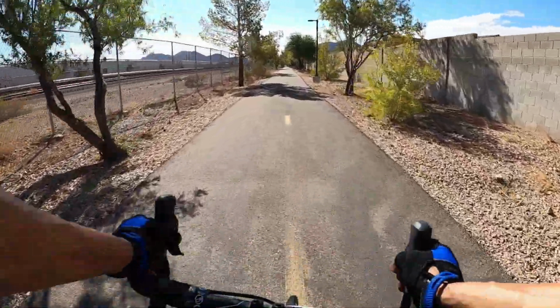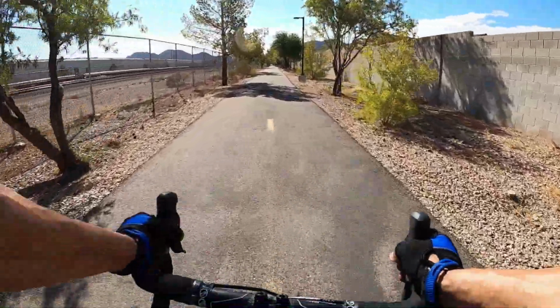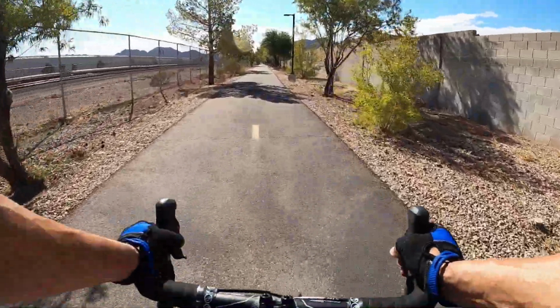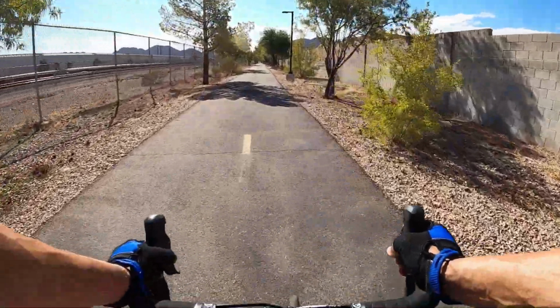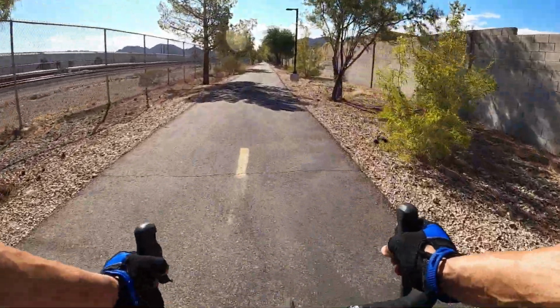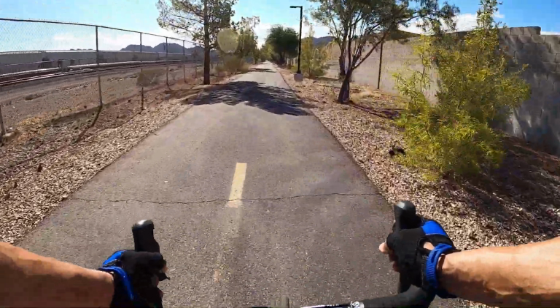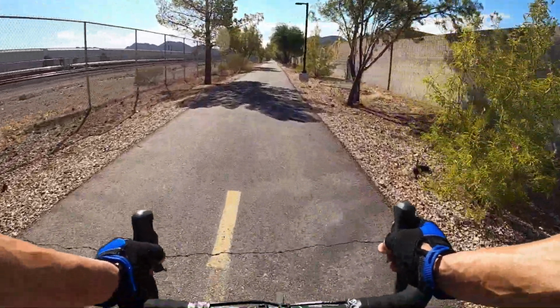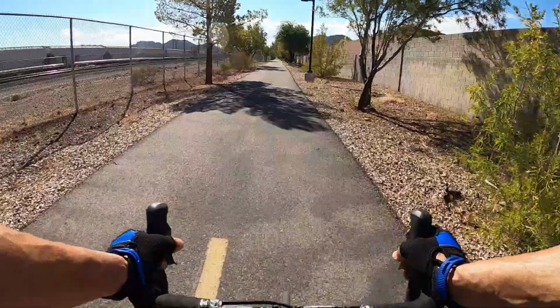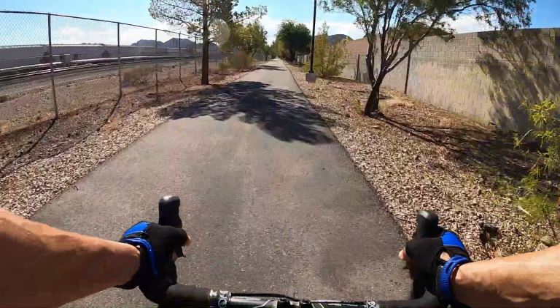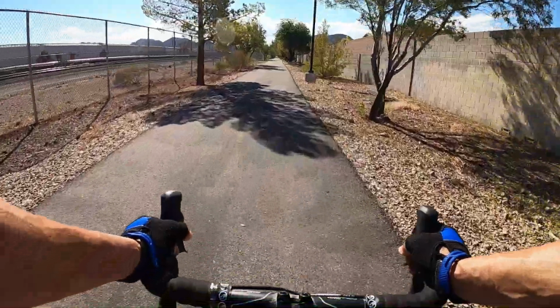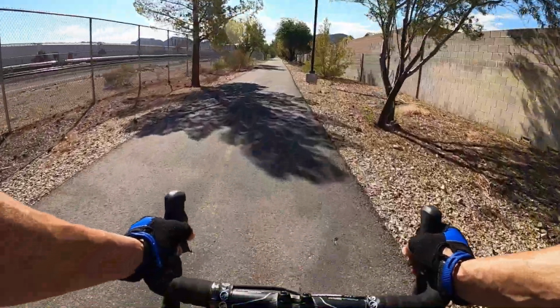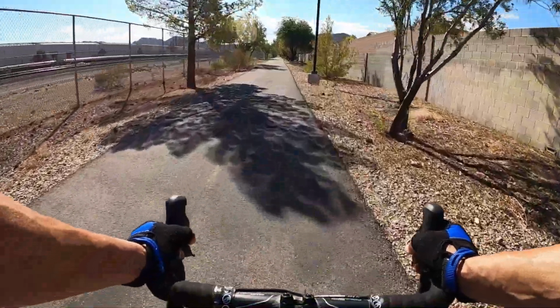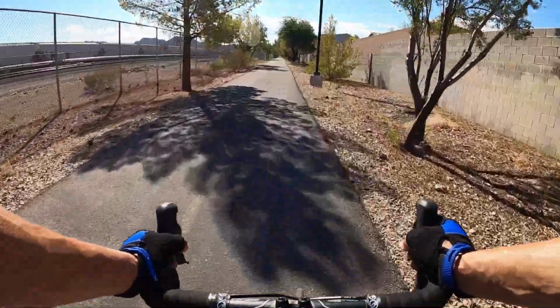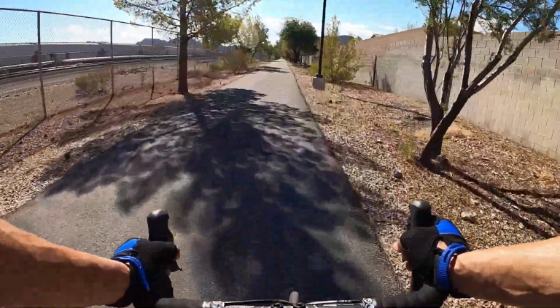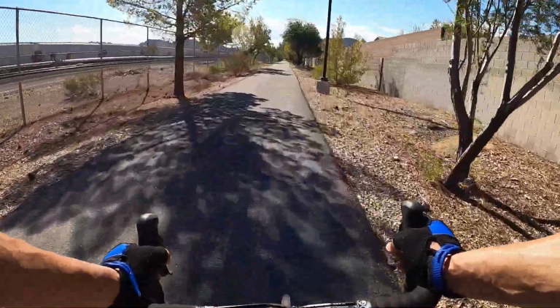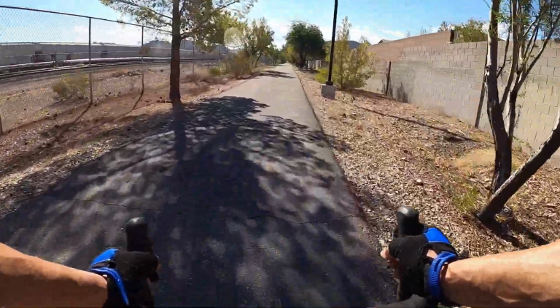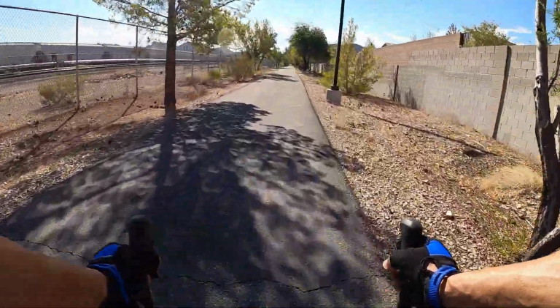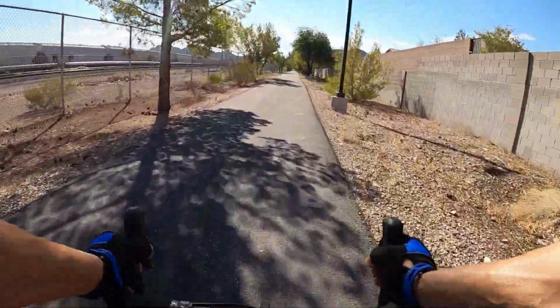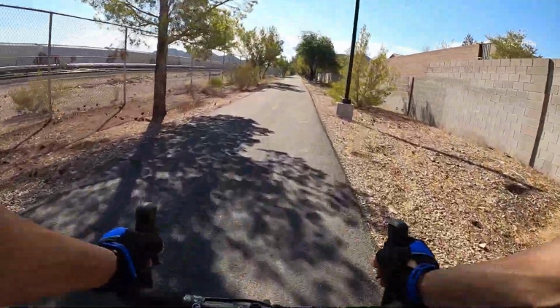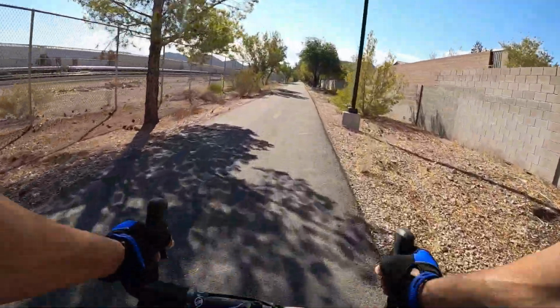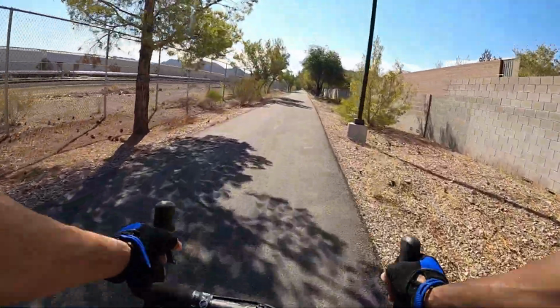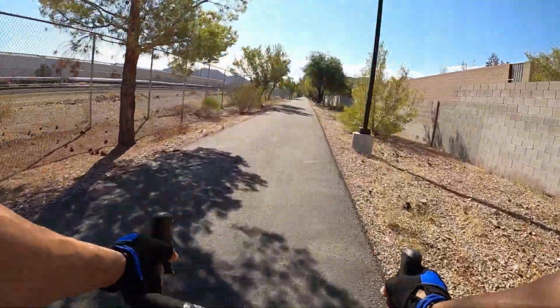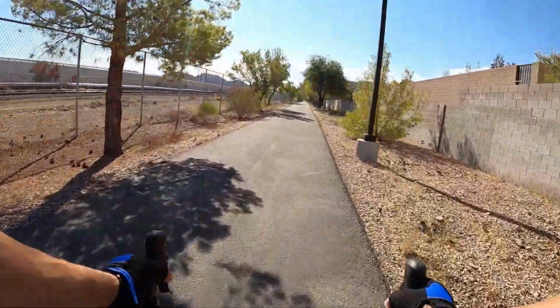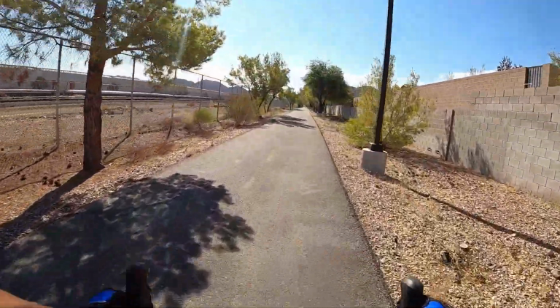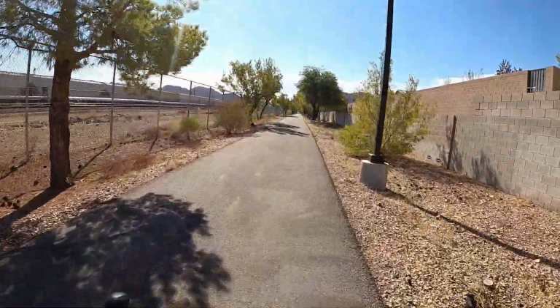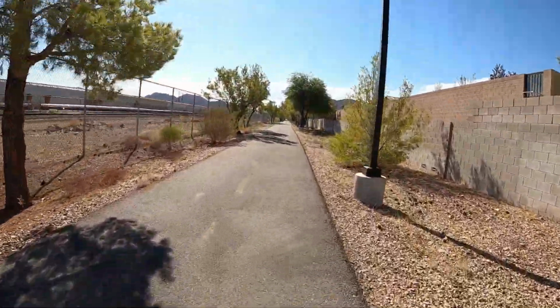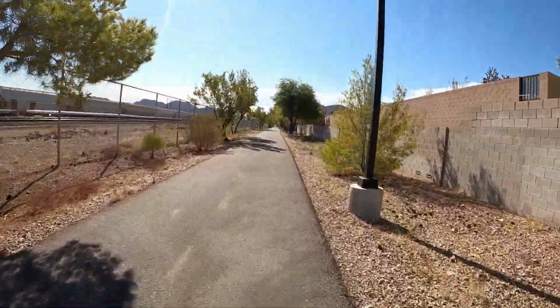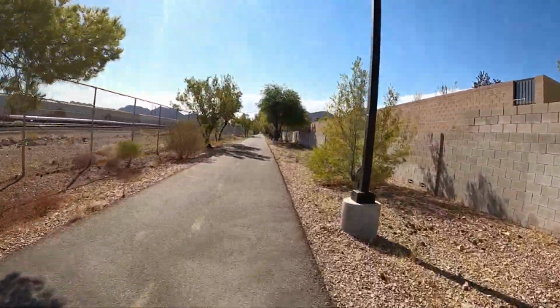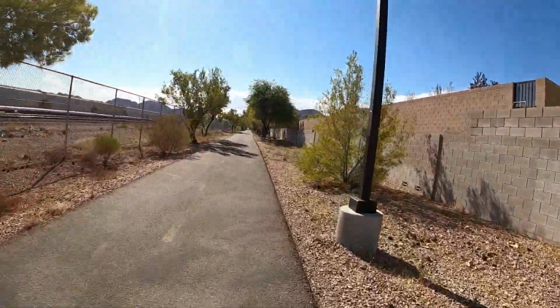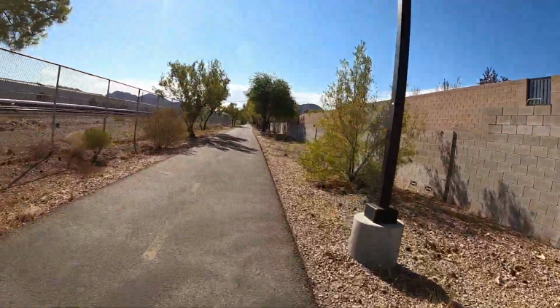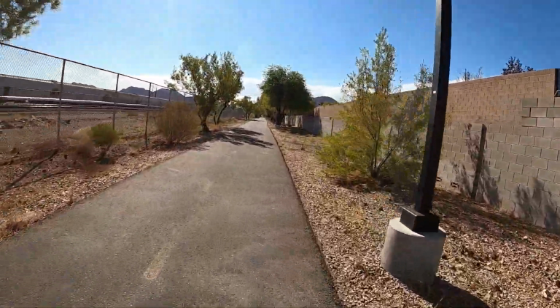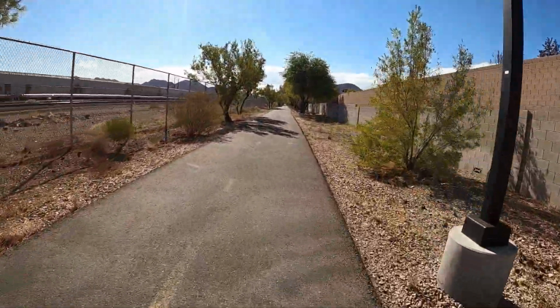My butt is tender — I haven't done this in a while. The butt is tender, oh my gosh.